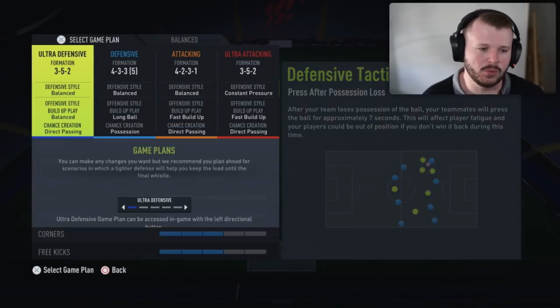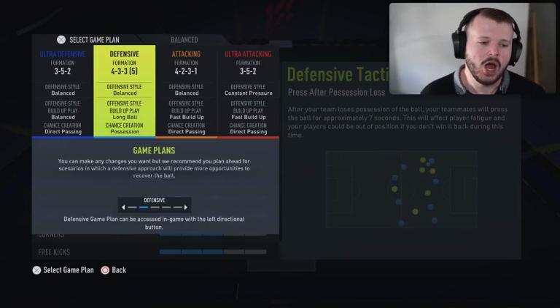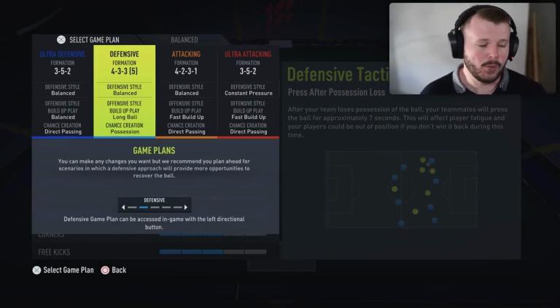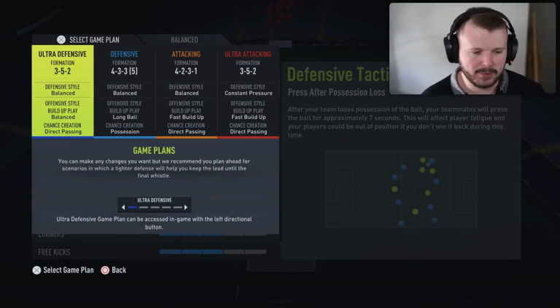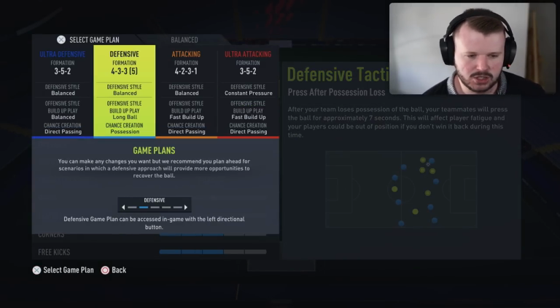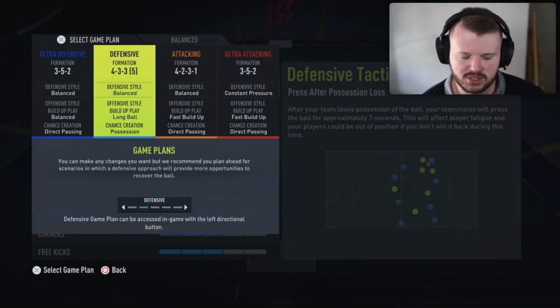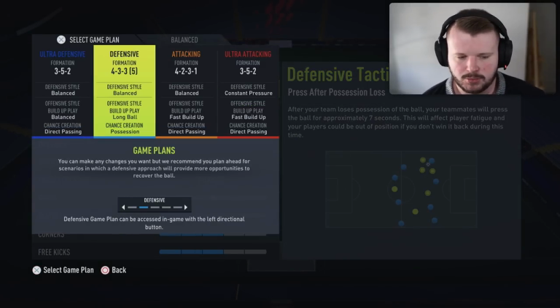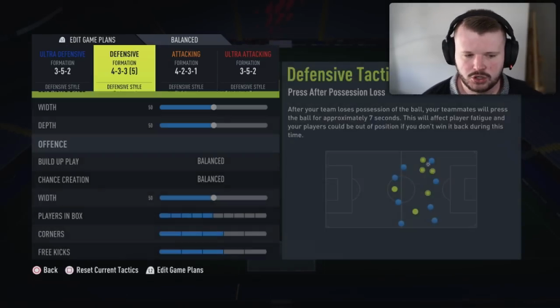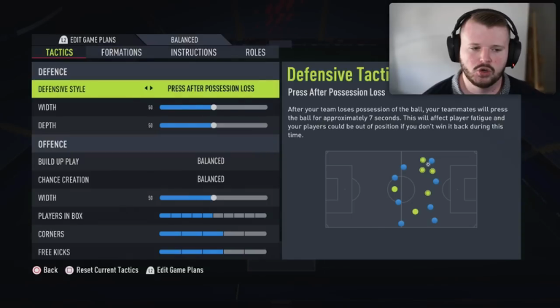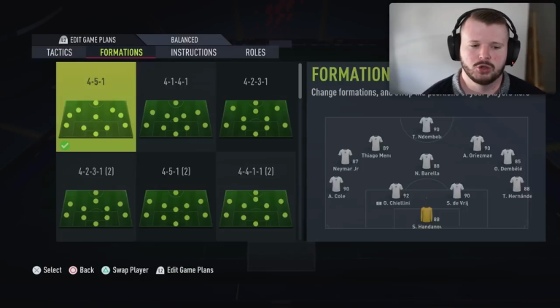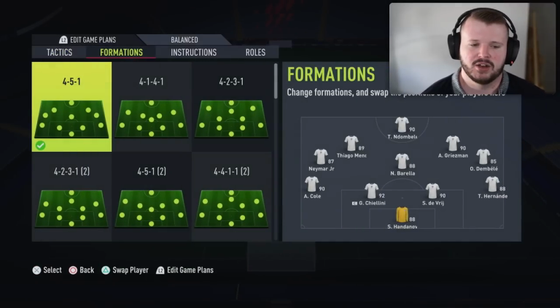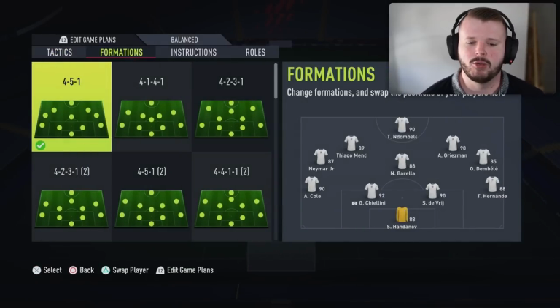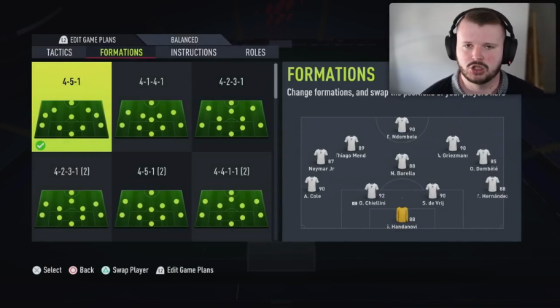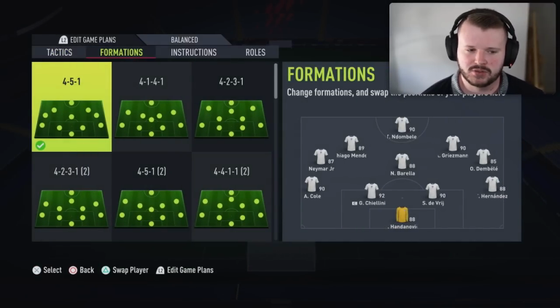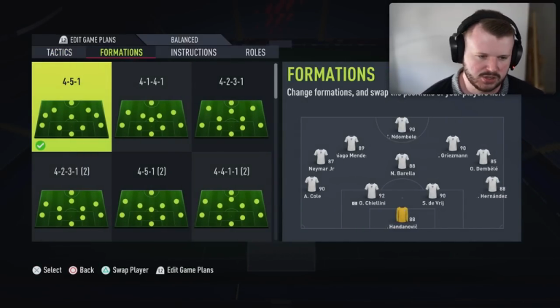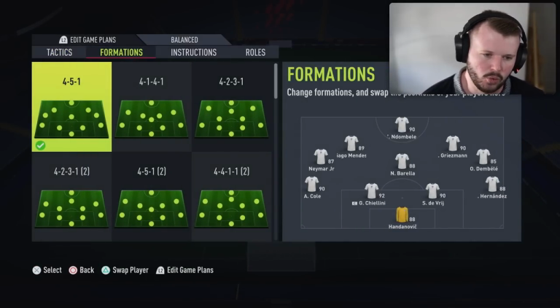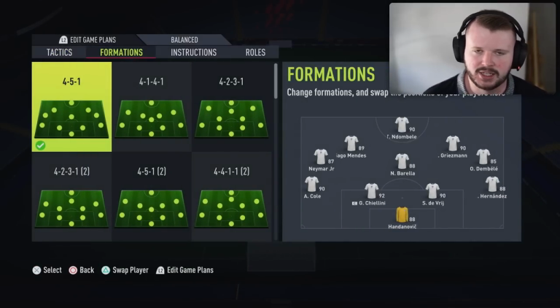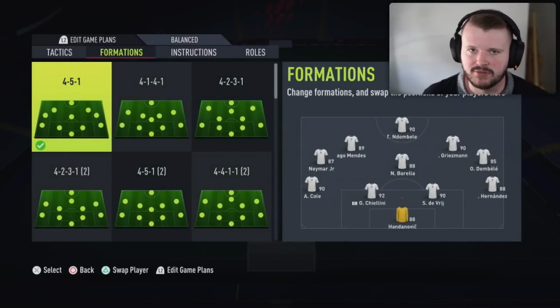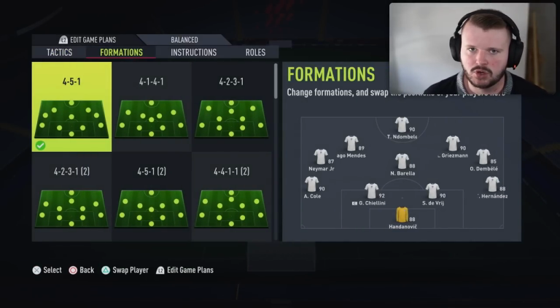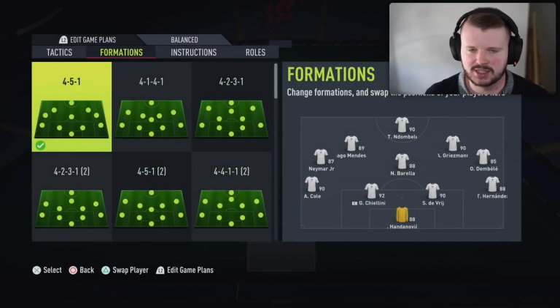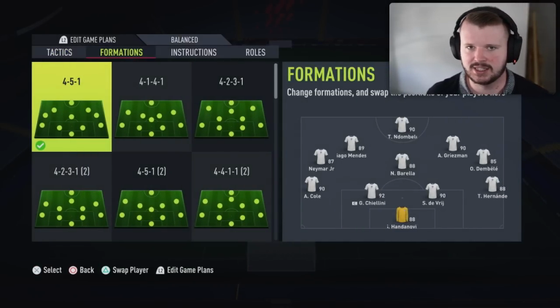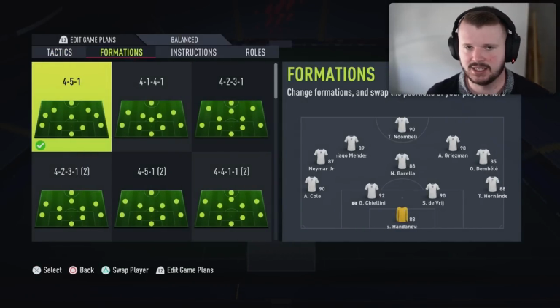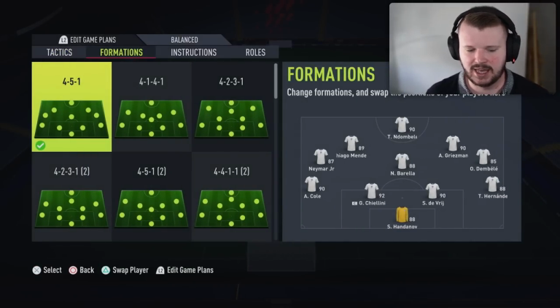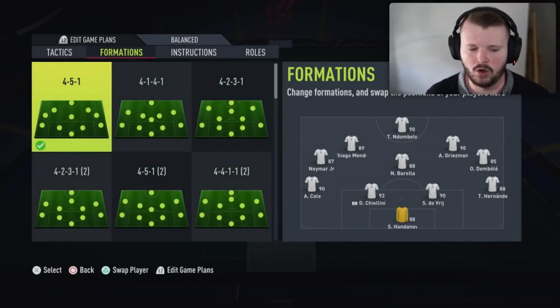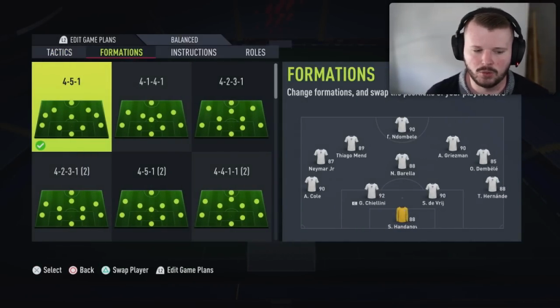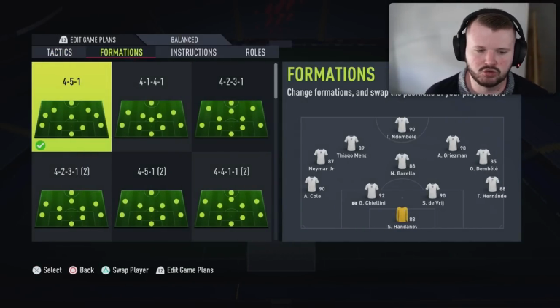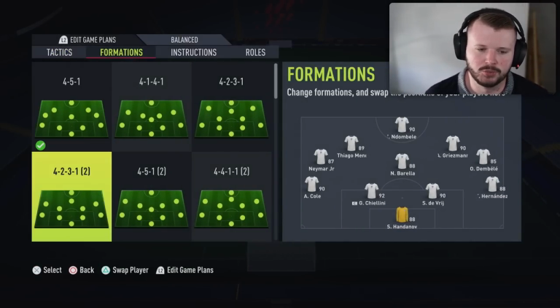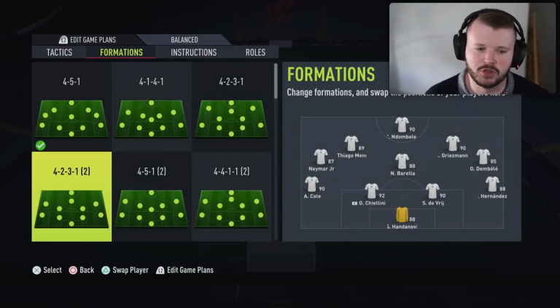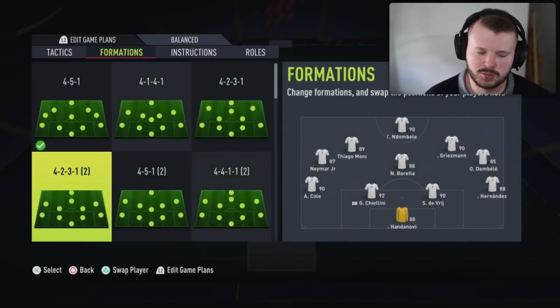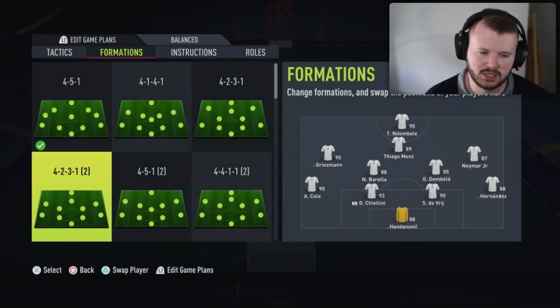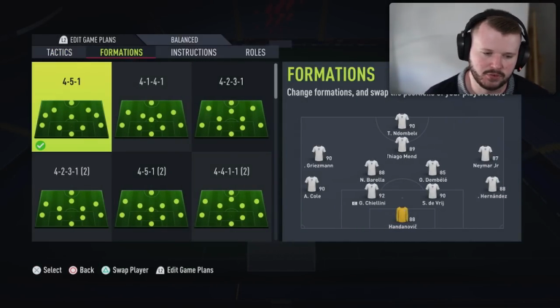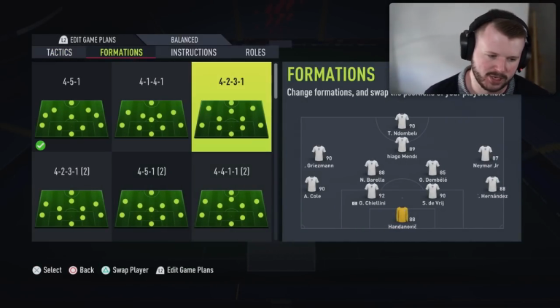Today we're talking about custom tactics to help you get Team of the Season players in FIFA 22. Team of the Season is here, which means playing Foot Champs and getting good finishes in champs is going to give you the best possible chance to get those TOTS players in red picks and in those tradable and untradeable packs. I'm going to talk through formations and tactics, covering the formations first and then the tactics I'd run with each one.